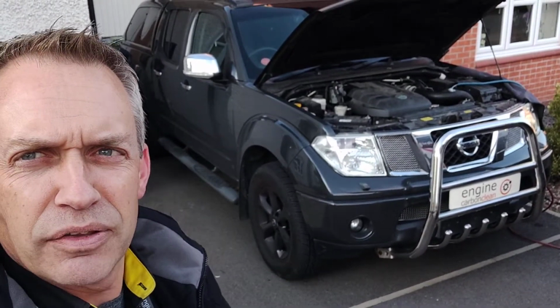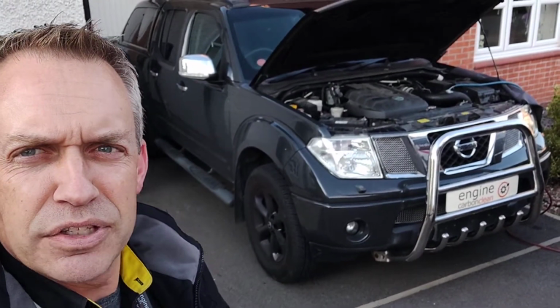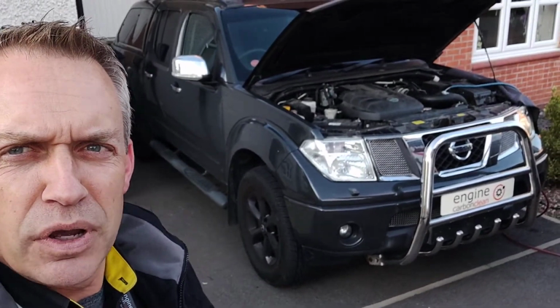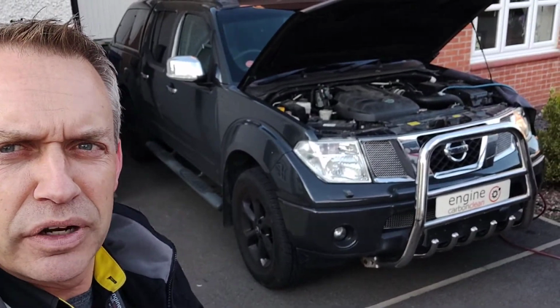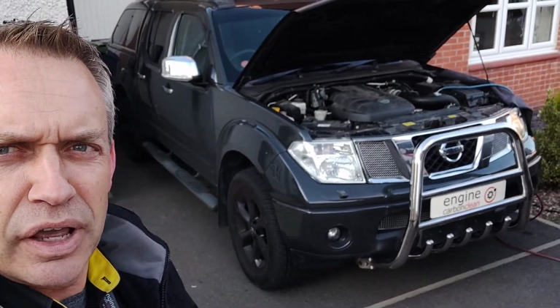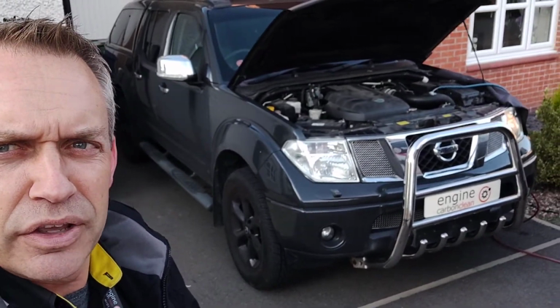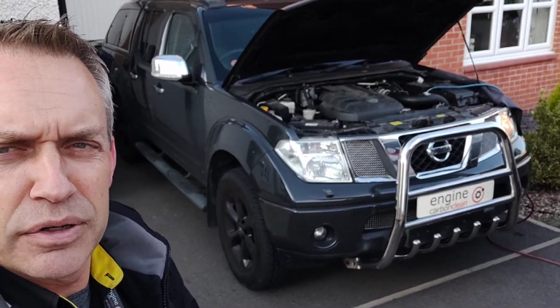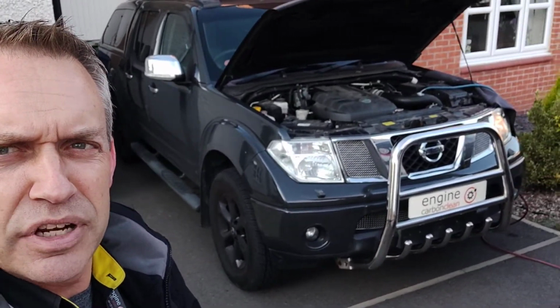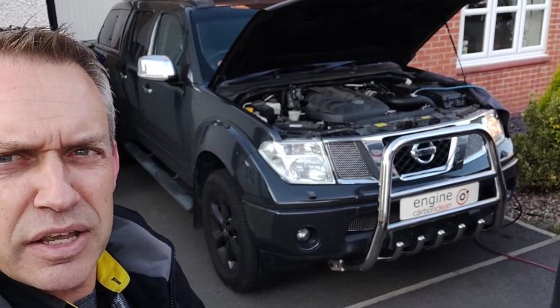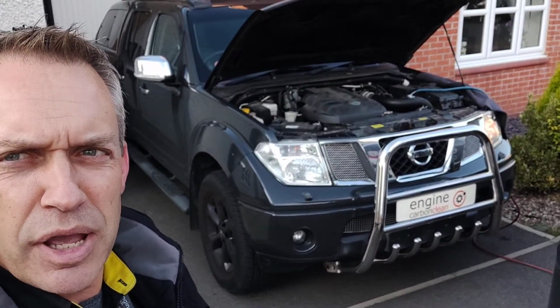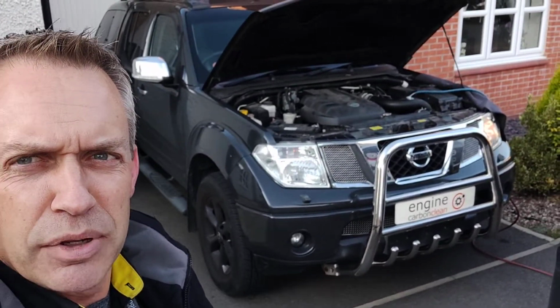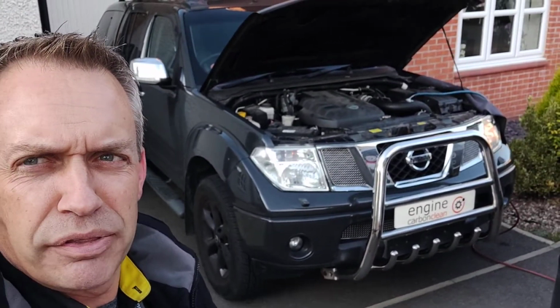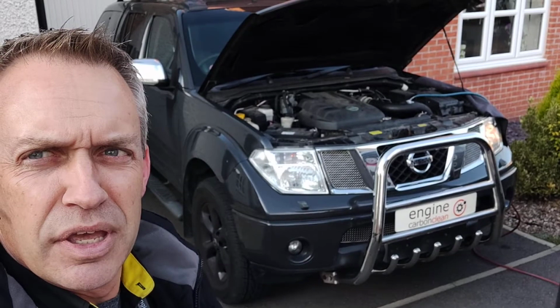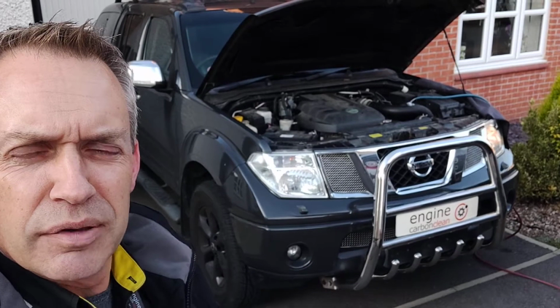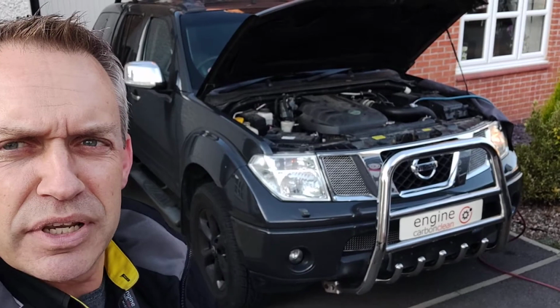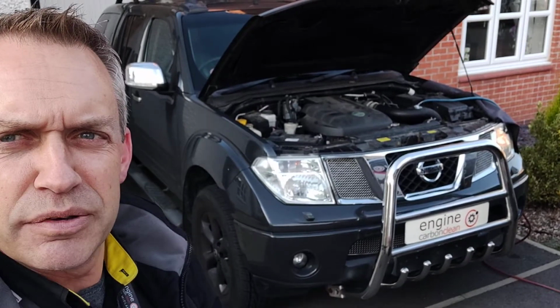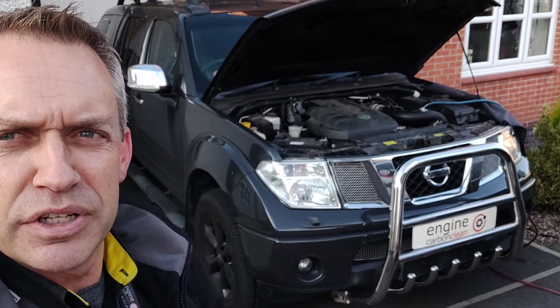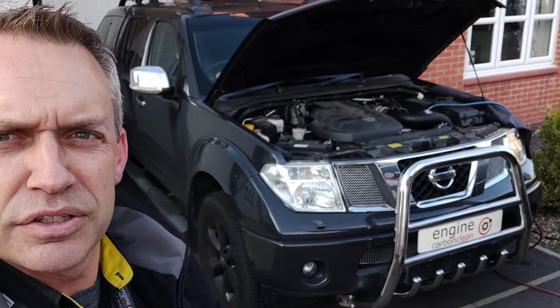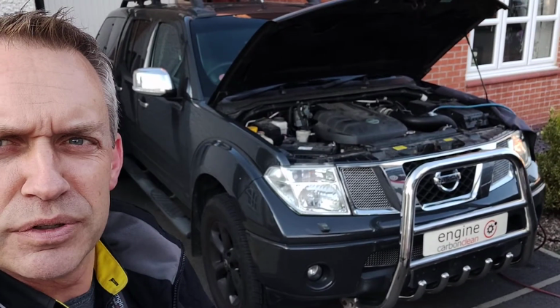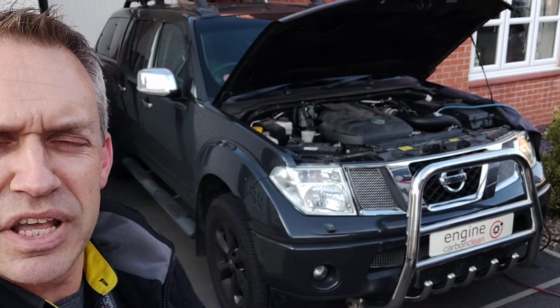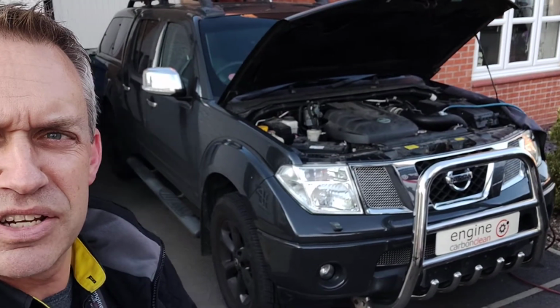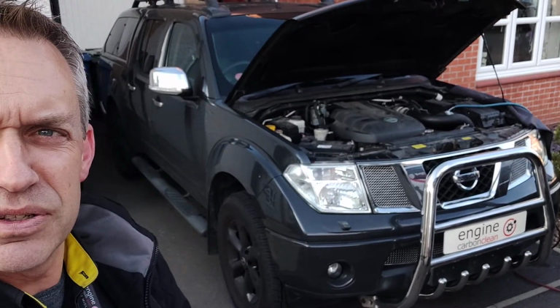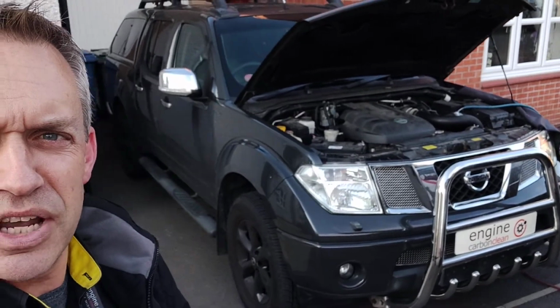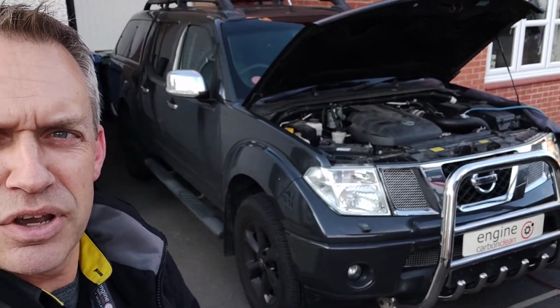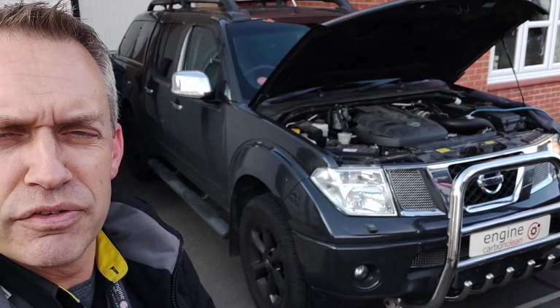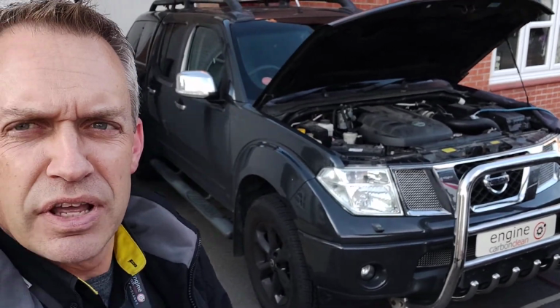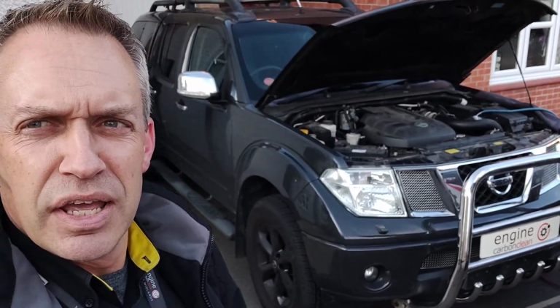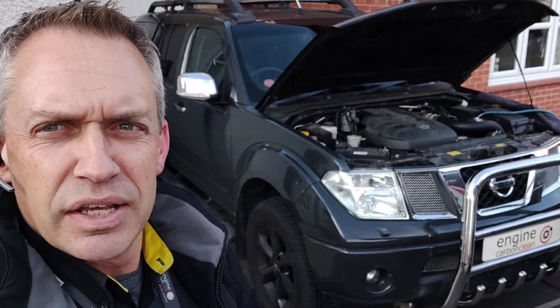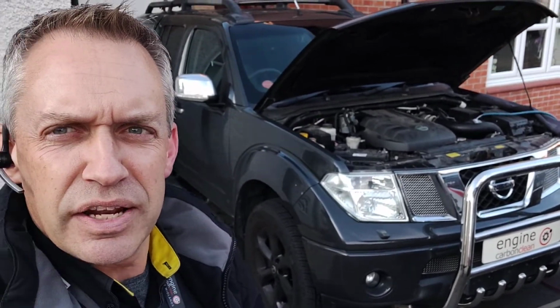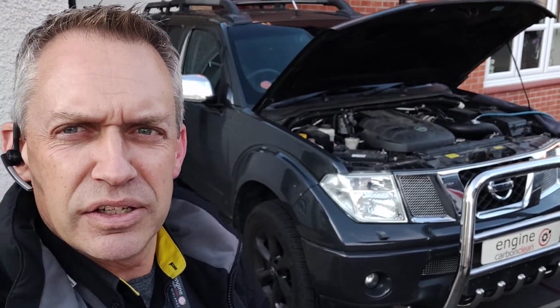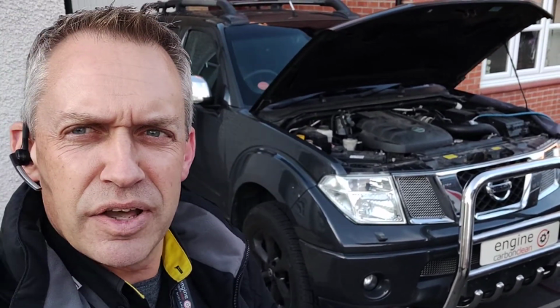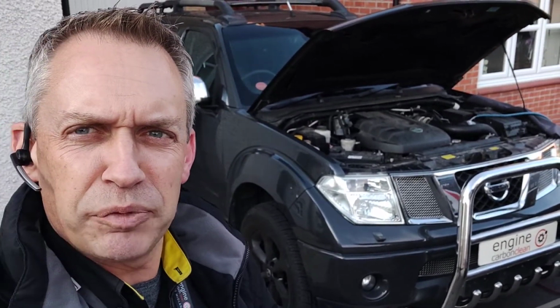Now this one, the owner's only had it about a month, basically wanted to get it checked over and get it cleaned up.